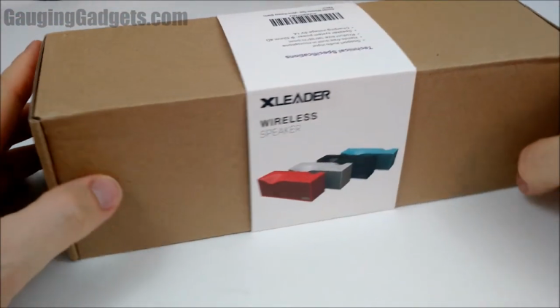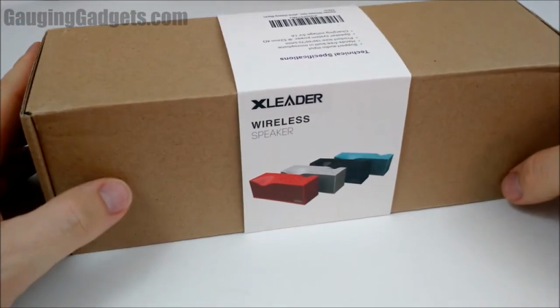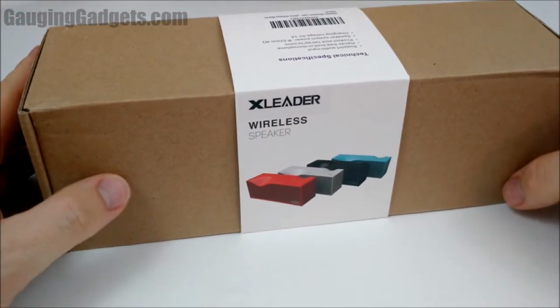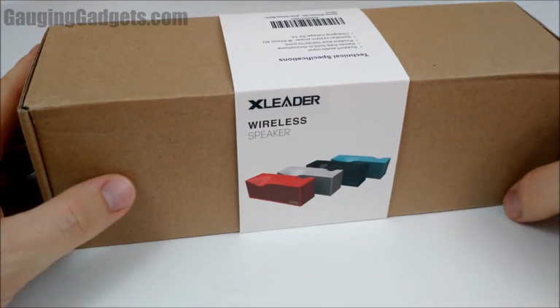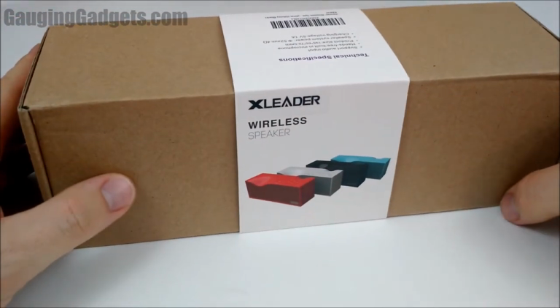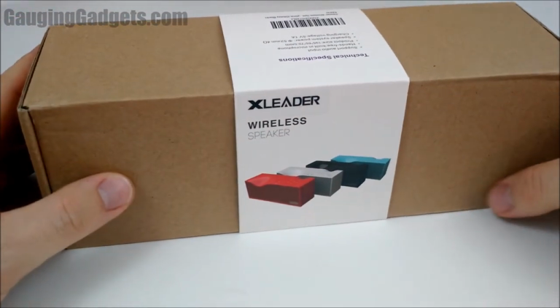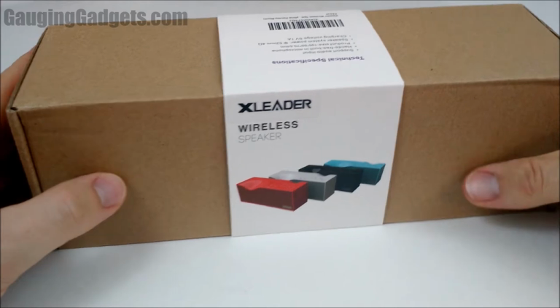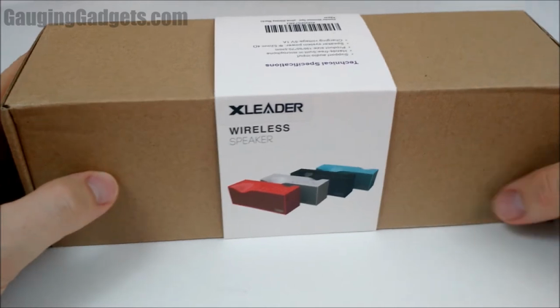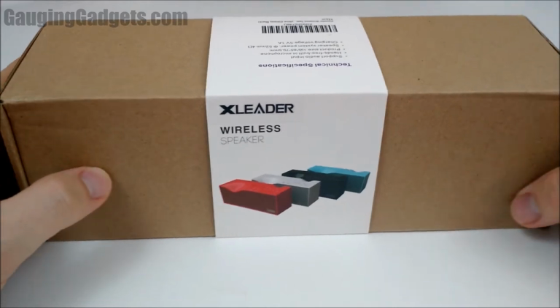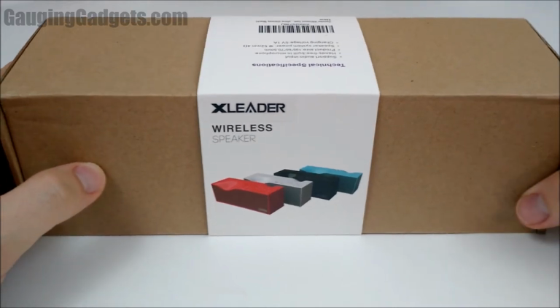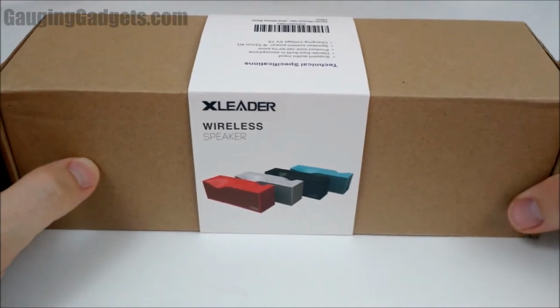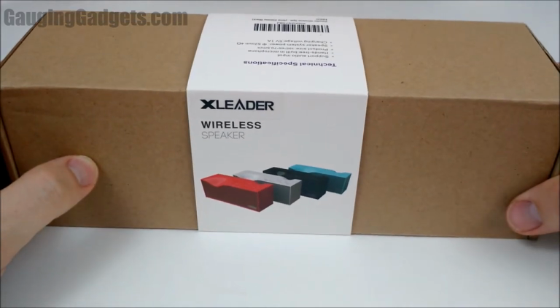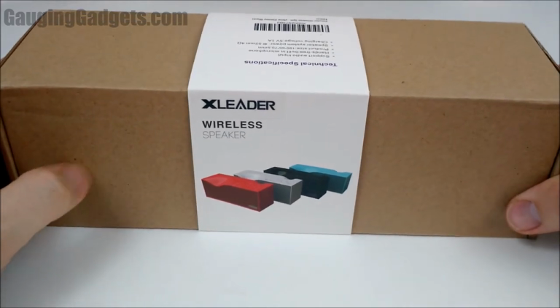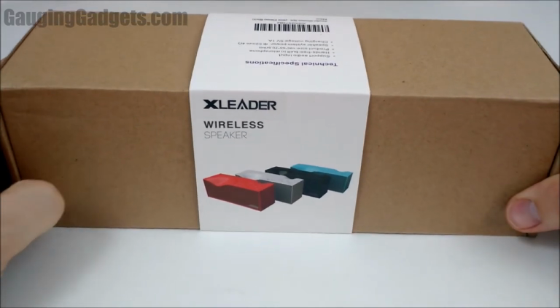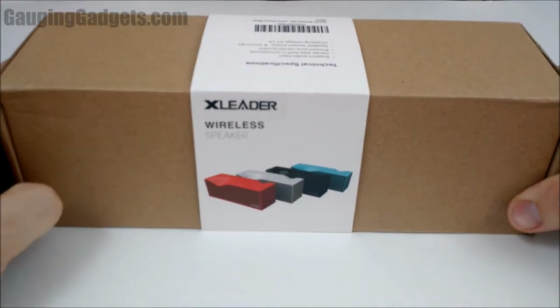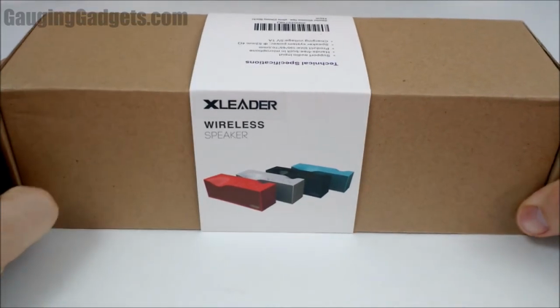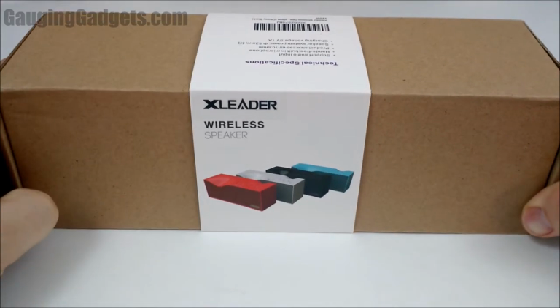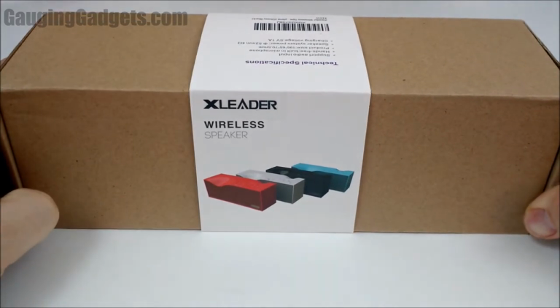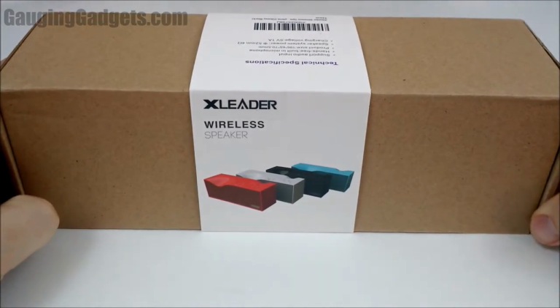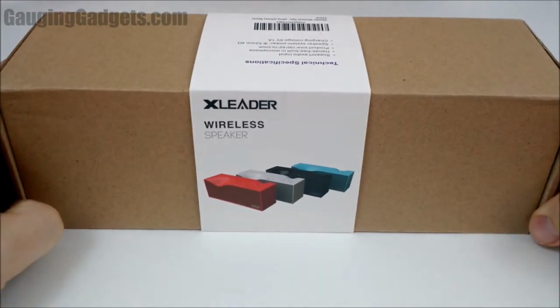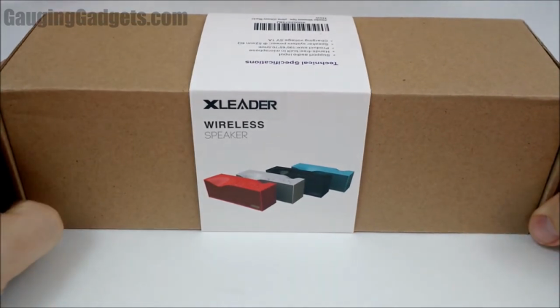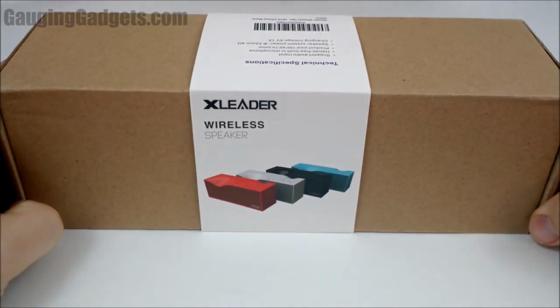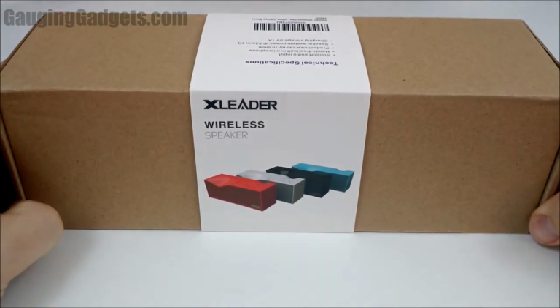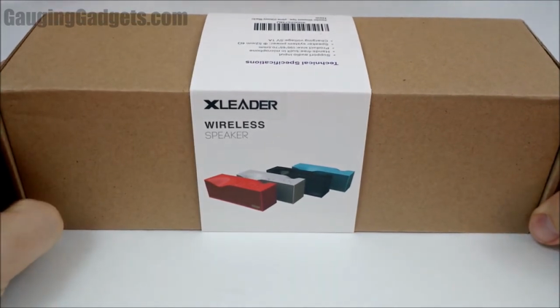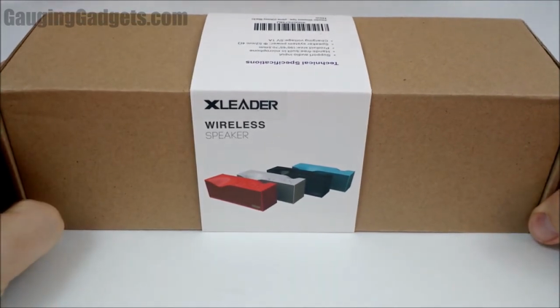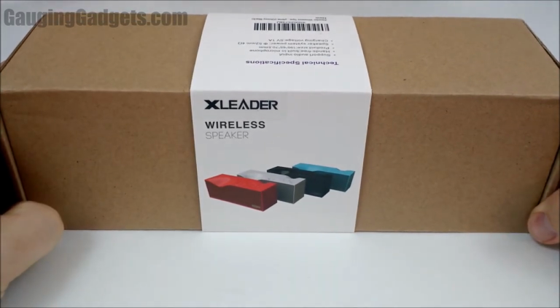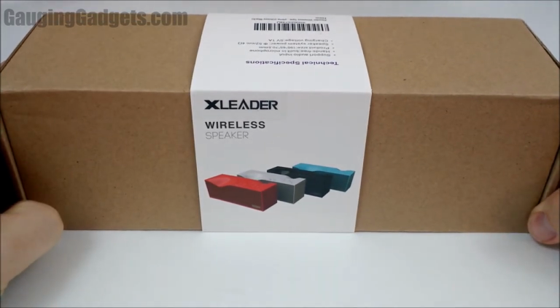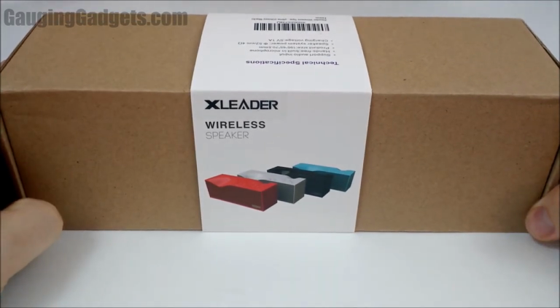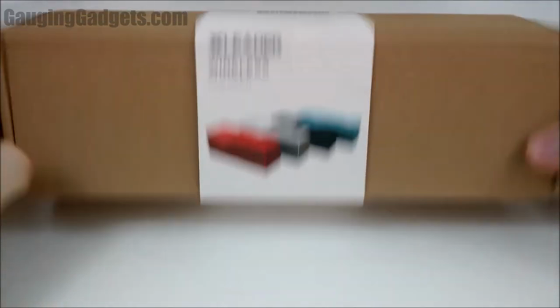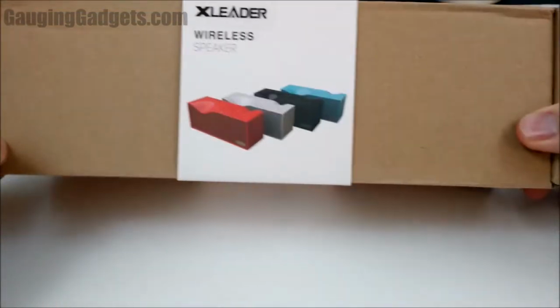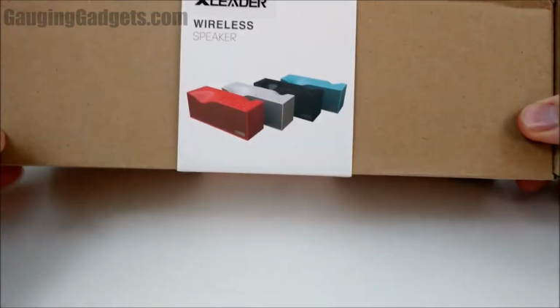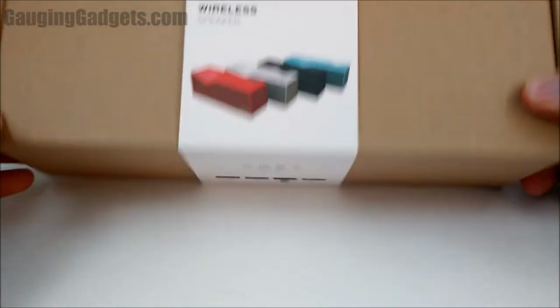First is Bluetooth, you have auxiliary in, USB, and you also have micro SD.